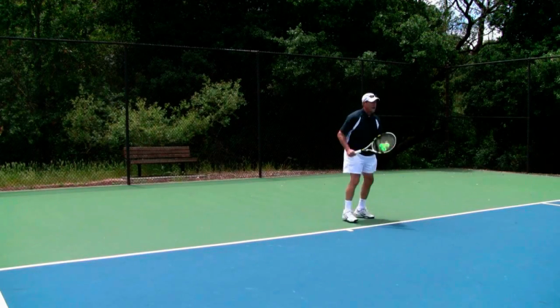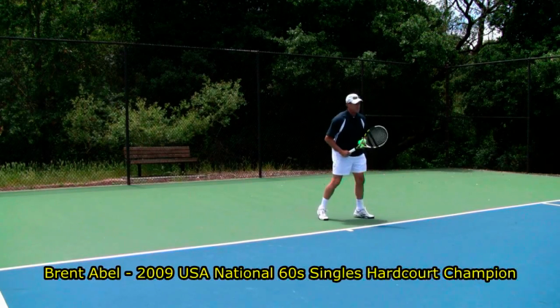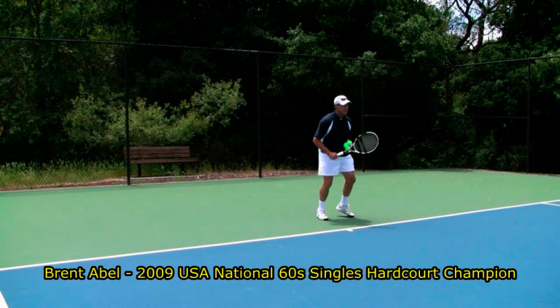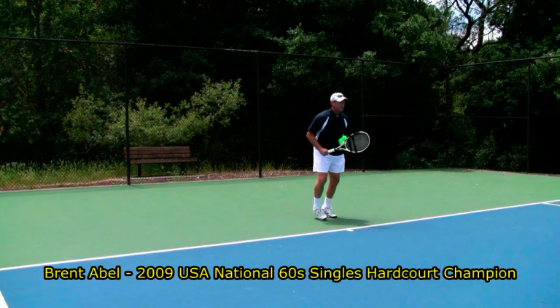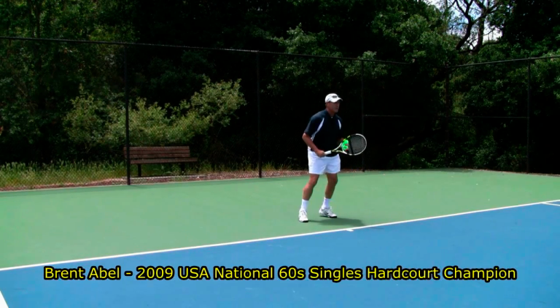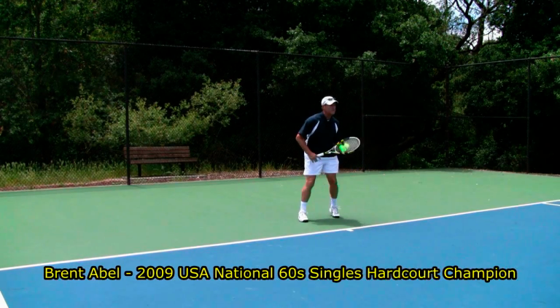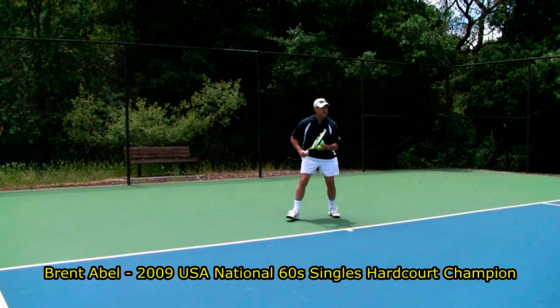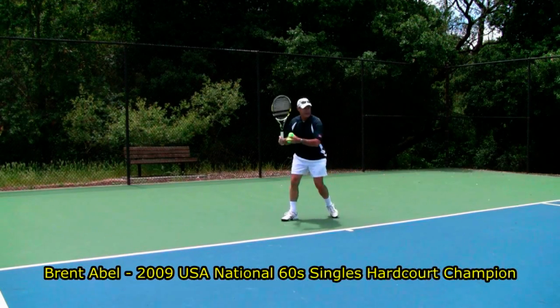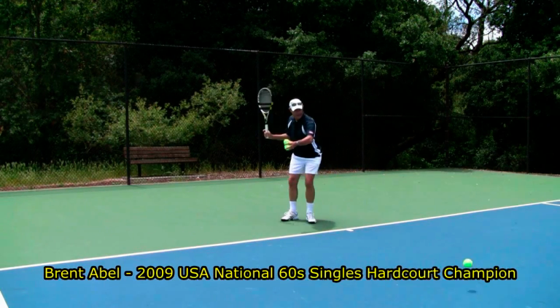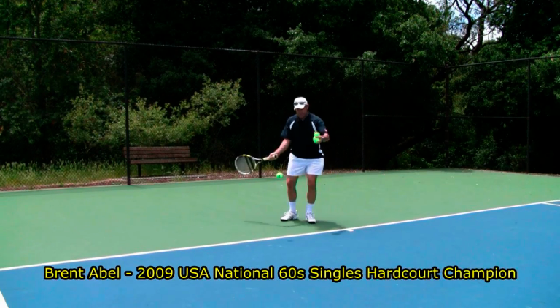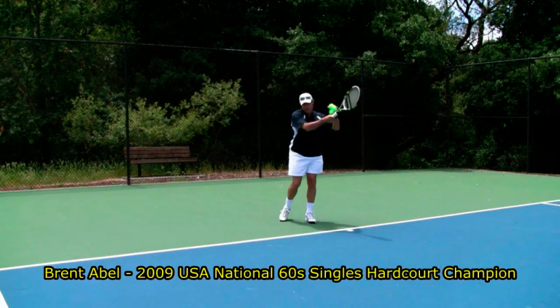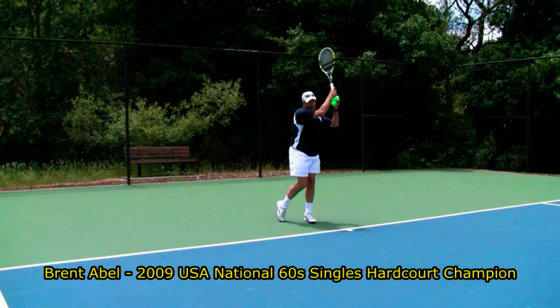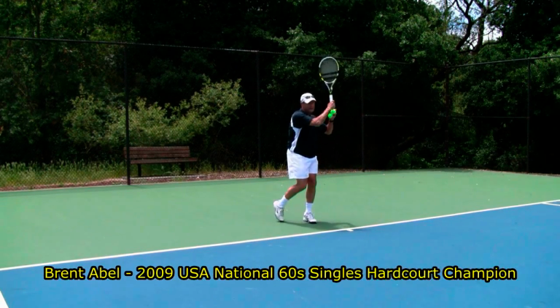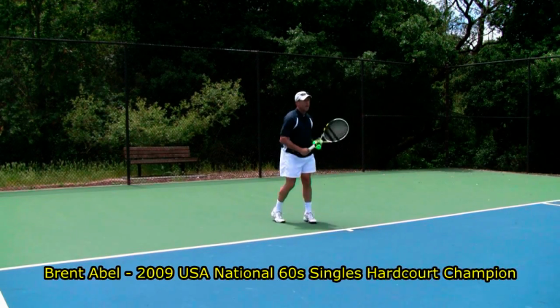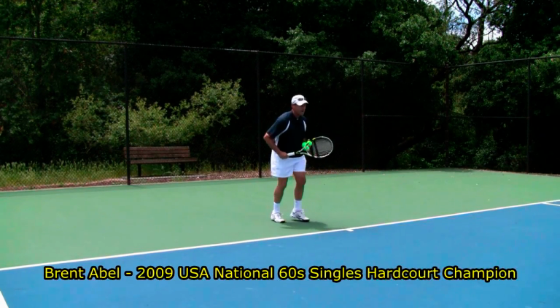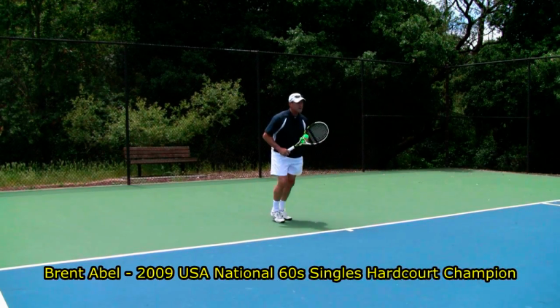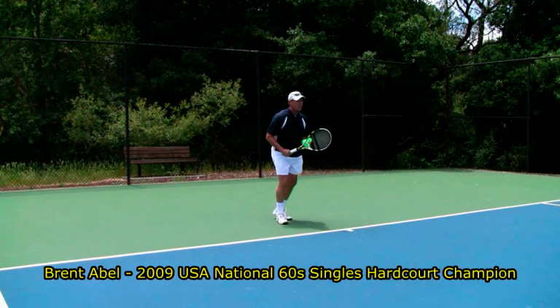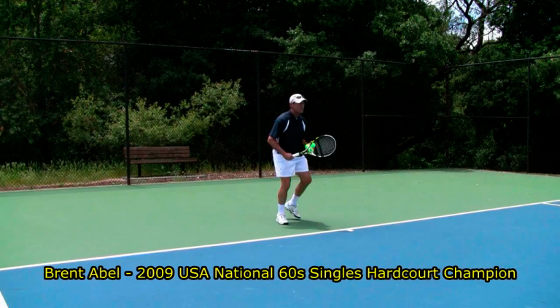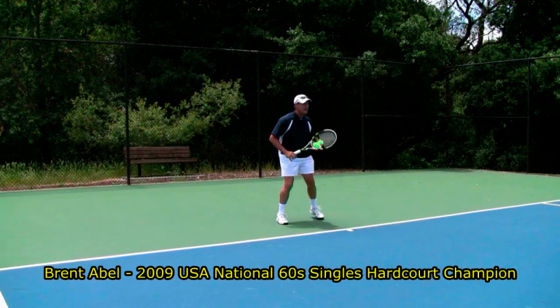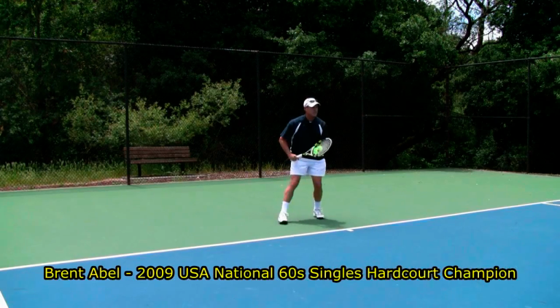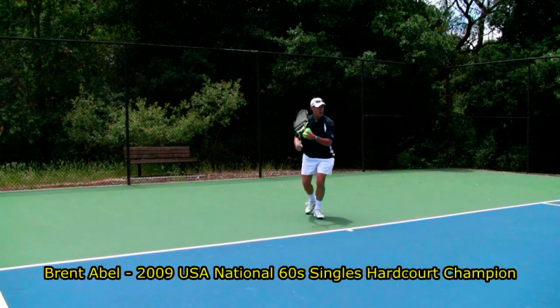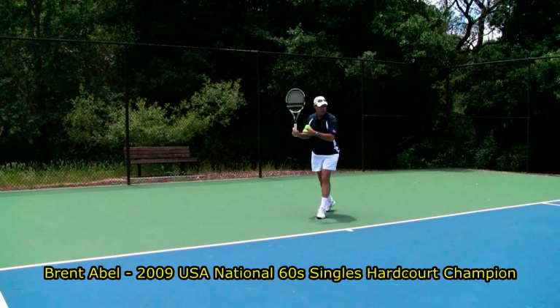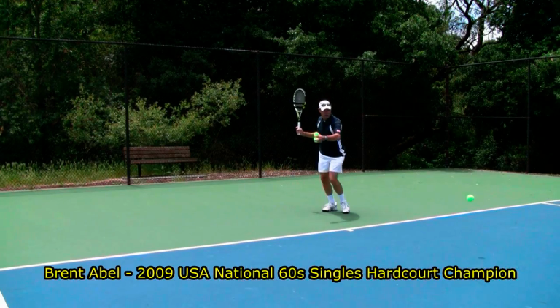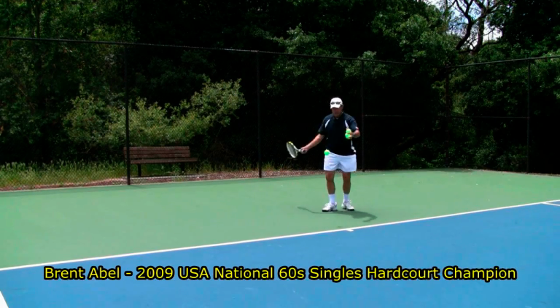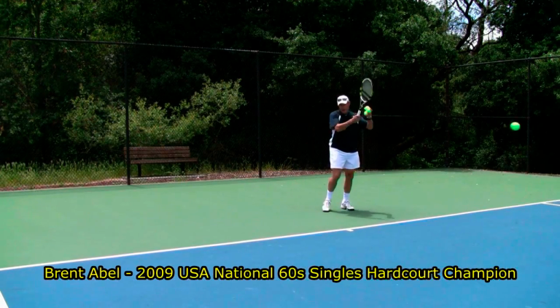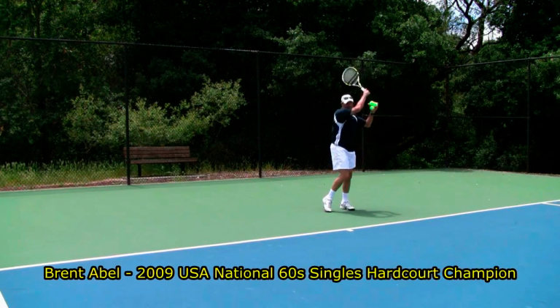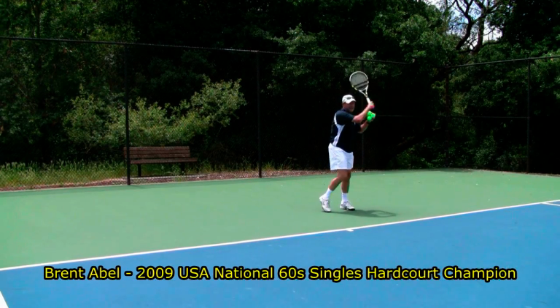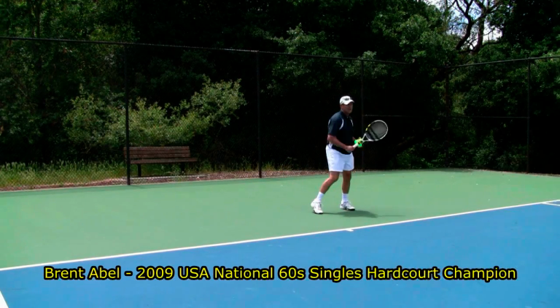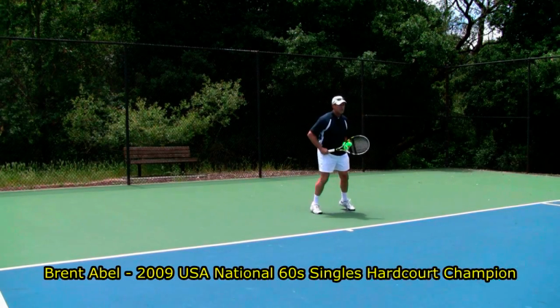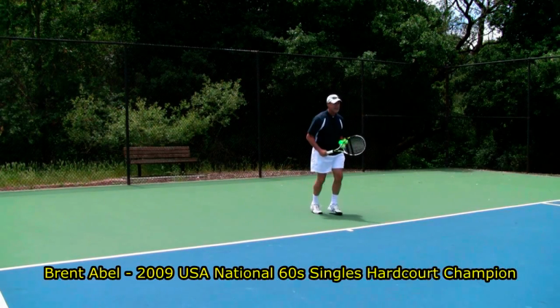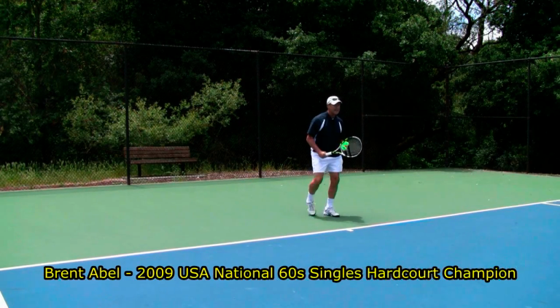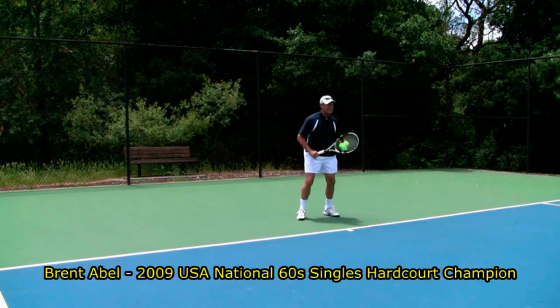Hi, it's Brent Abel here, webtennis.net. When I used to work with Tom Stowe back in the early 80s, one of the great tips he gave me was trying to help me learn the stroke.